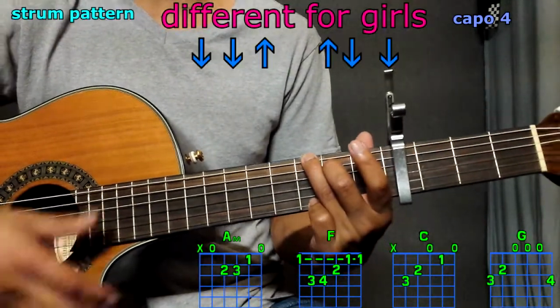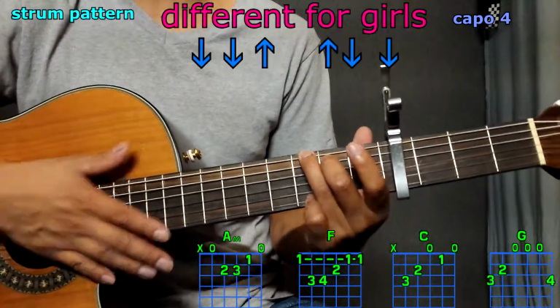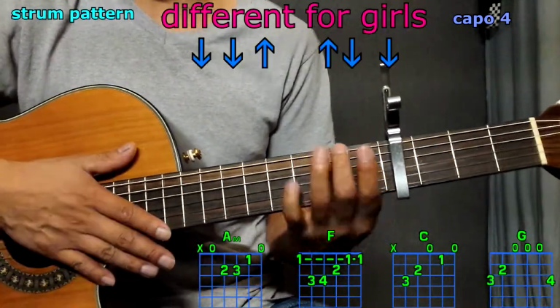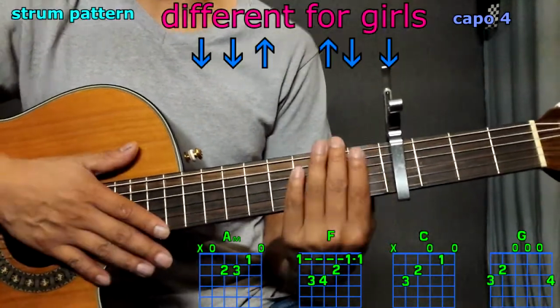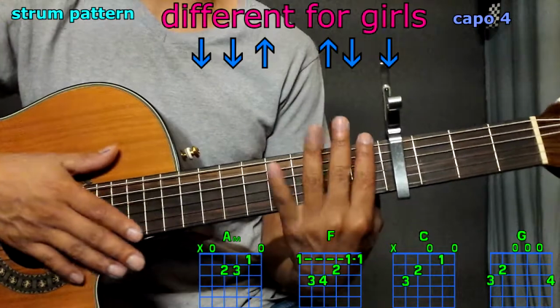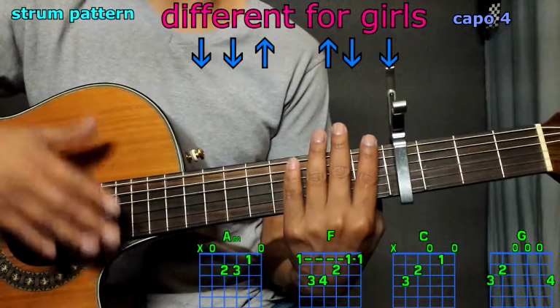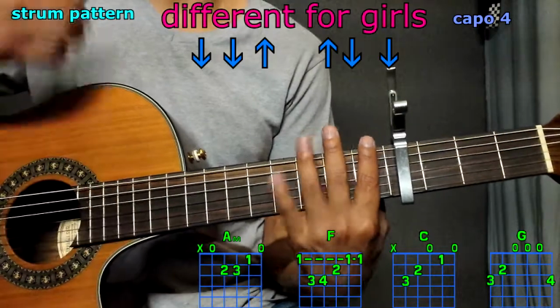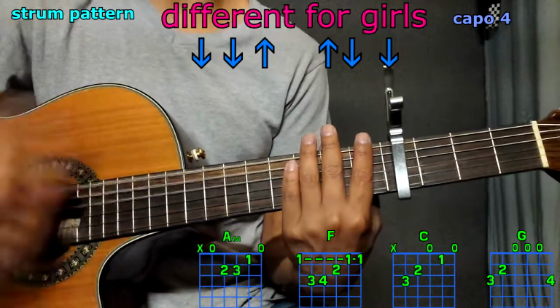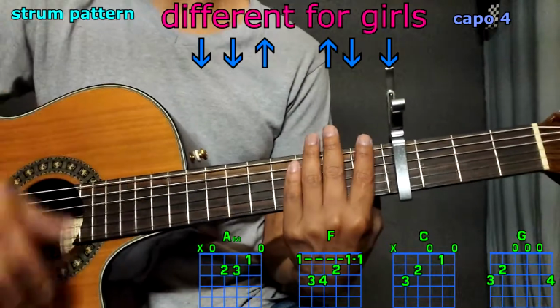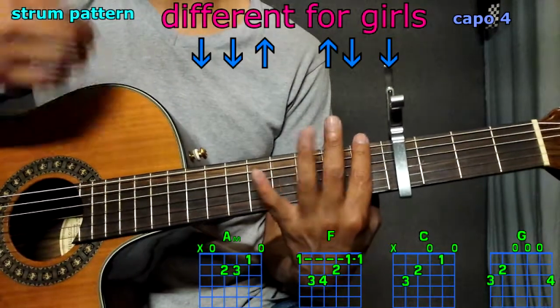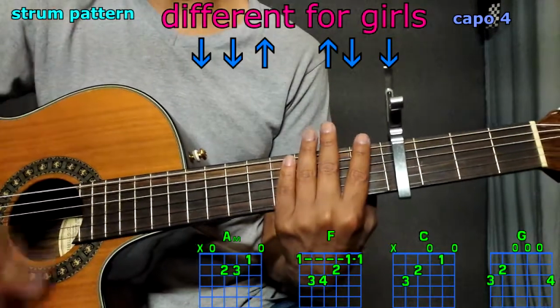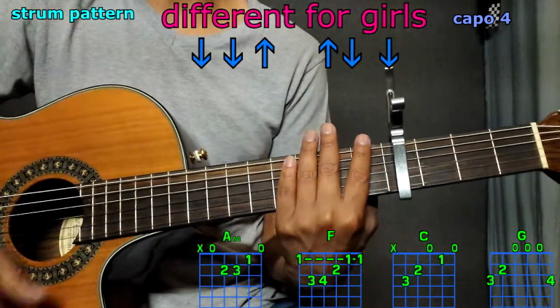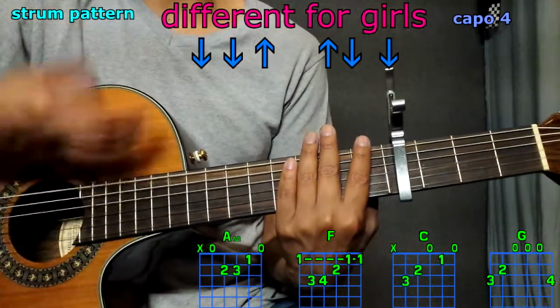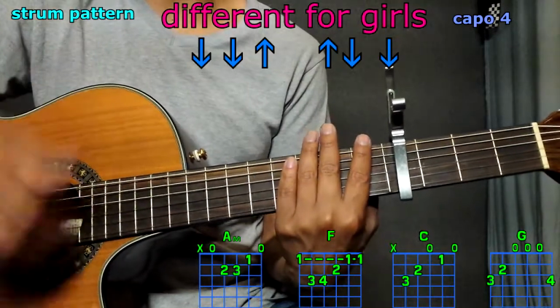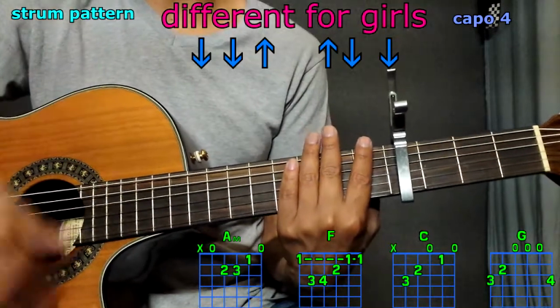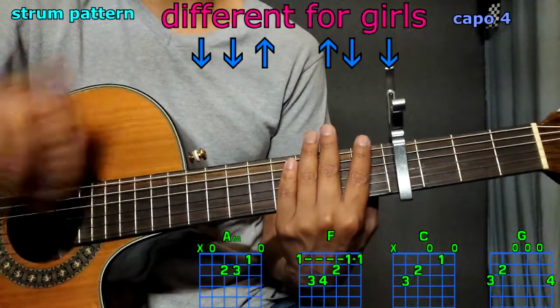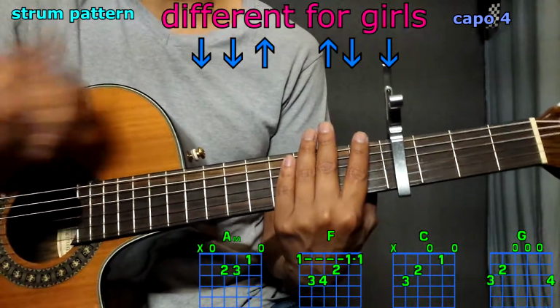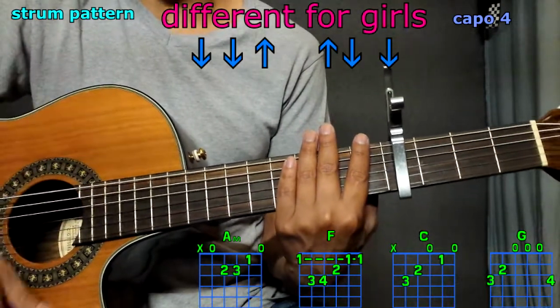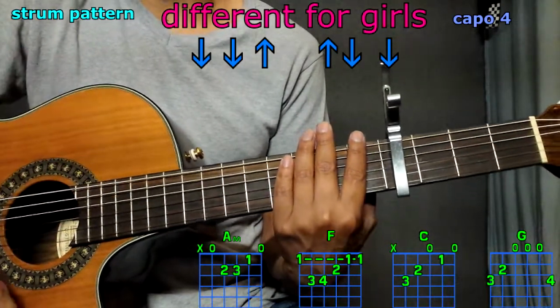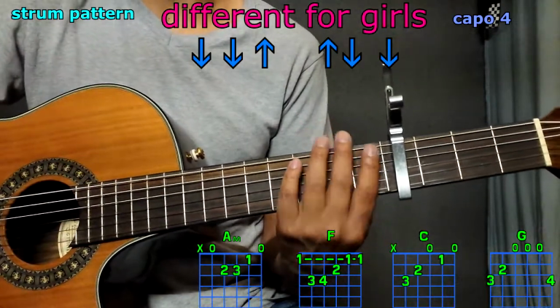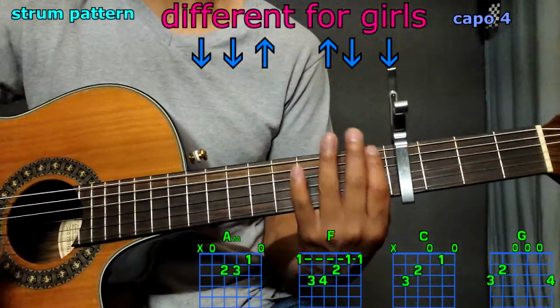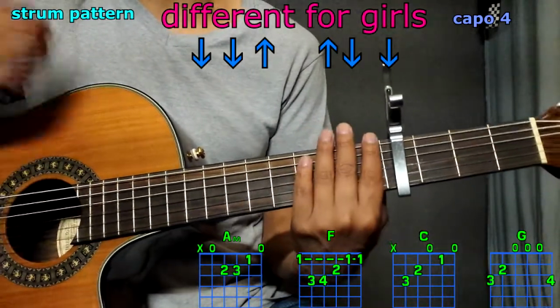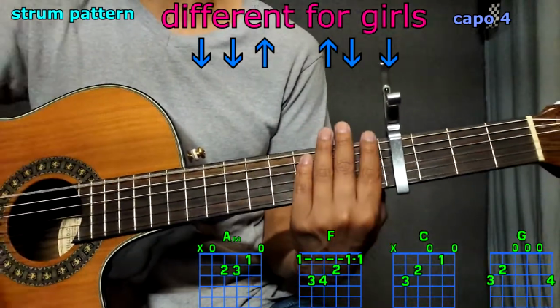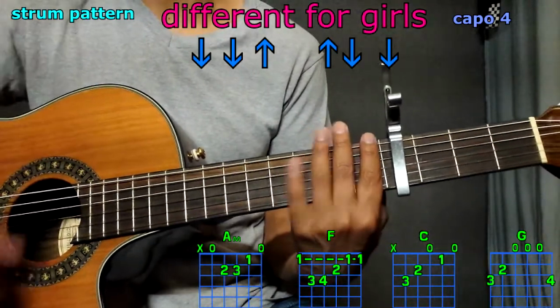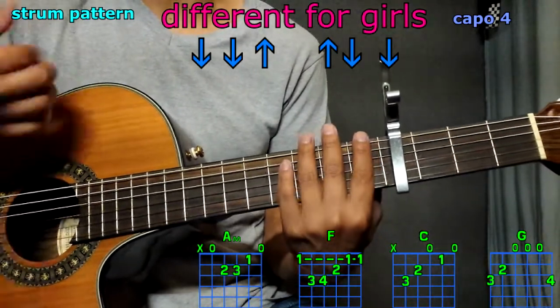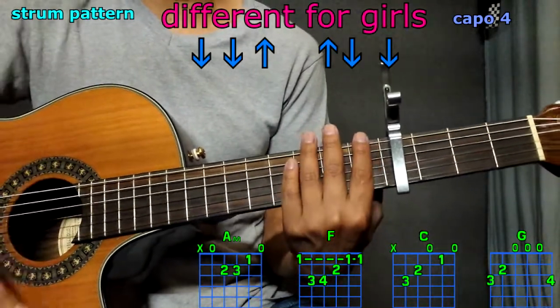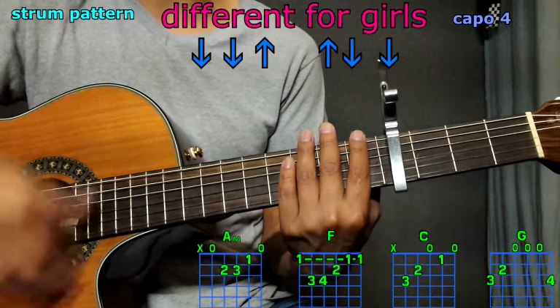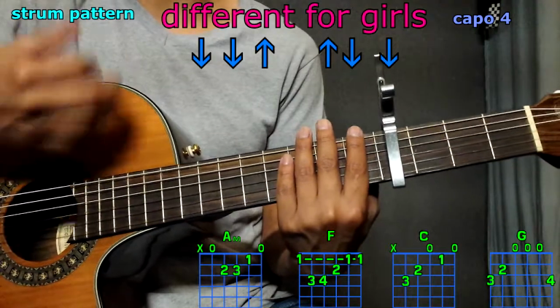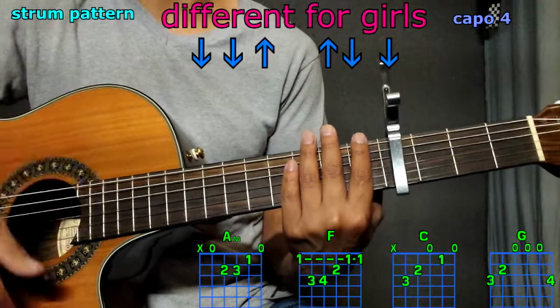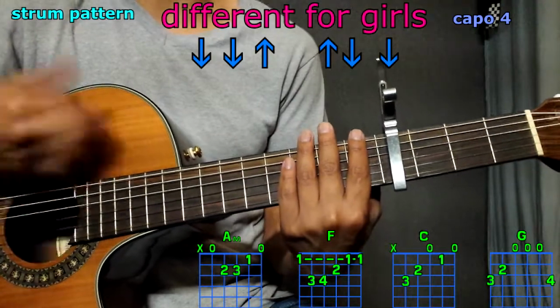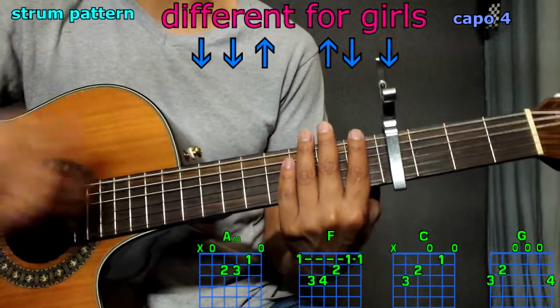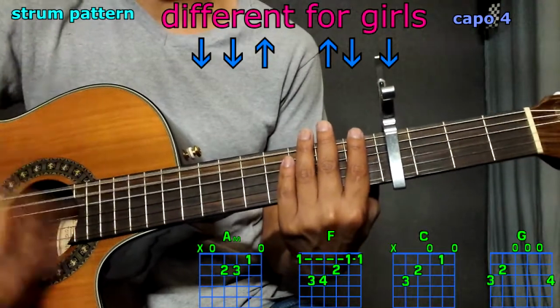Now the strum pattern is going to be this: down, down, up, up, down, down, down. Once again: down, down, up, up, down, down, down.